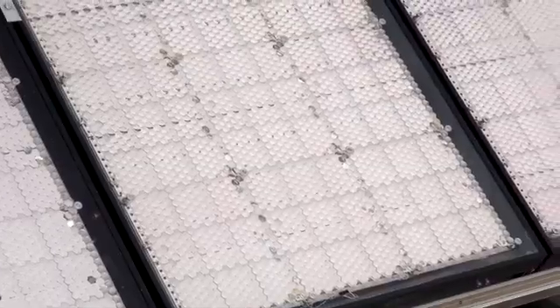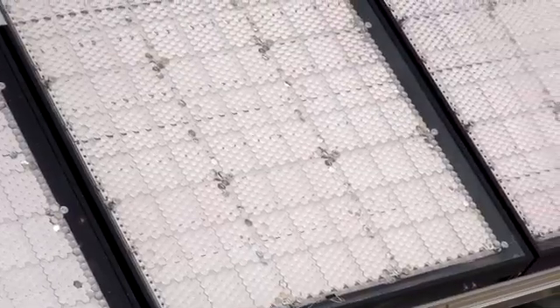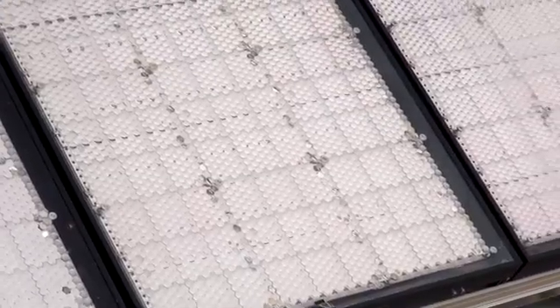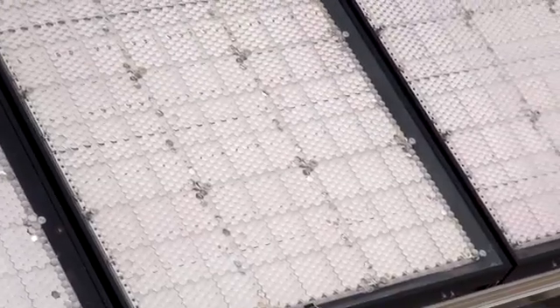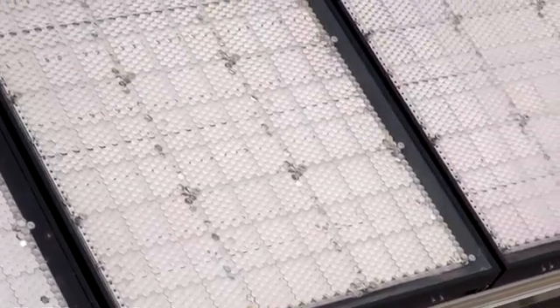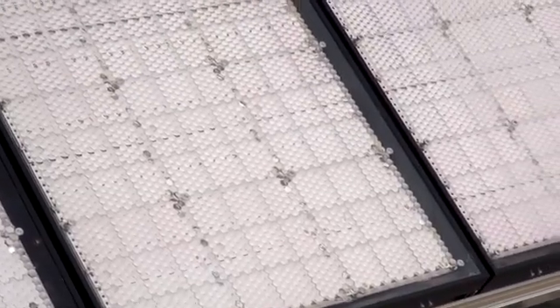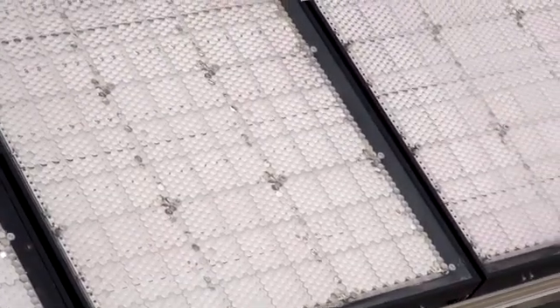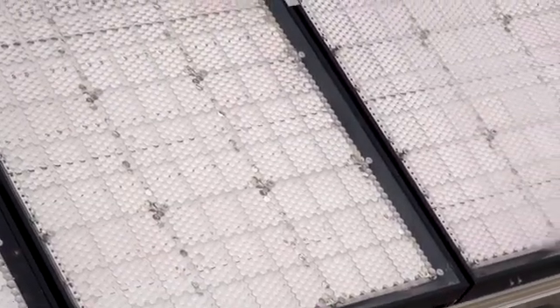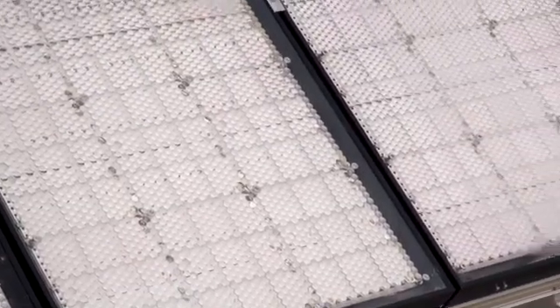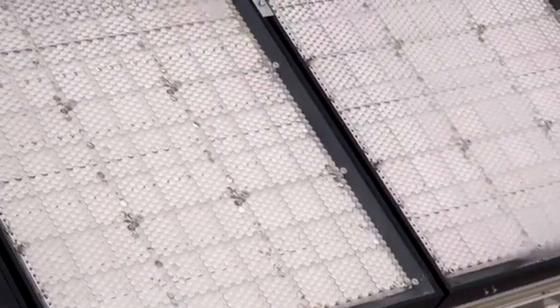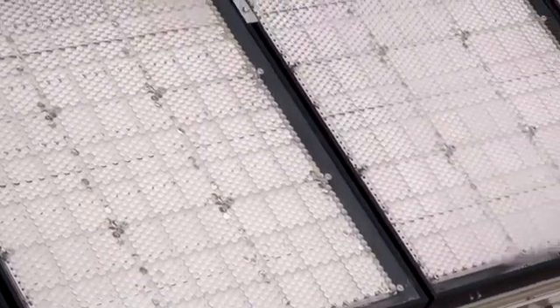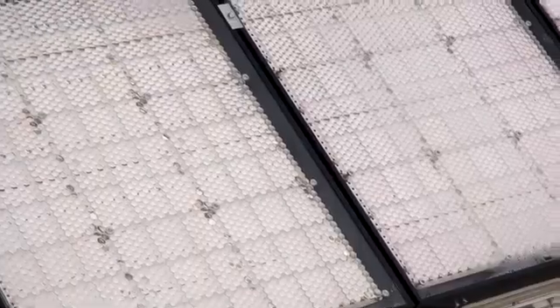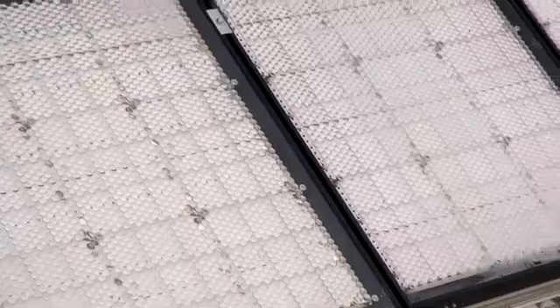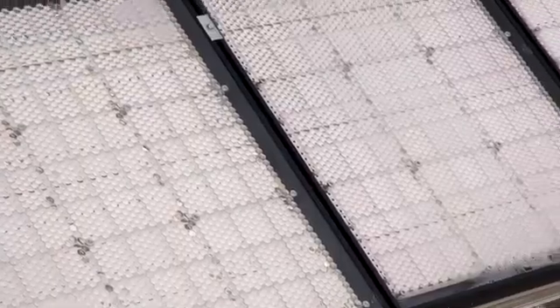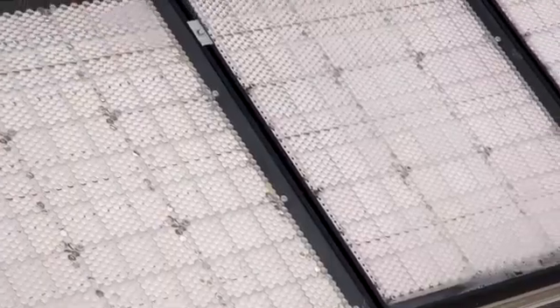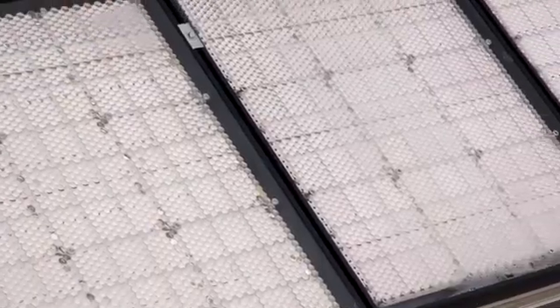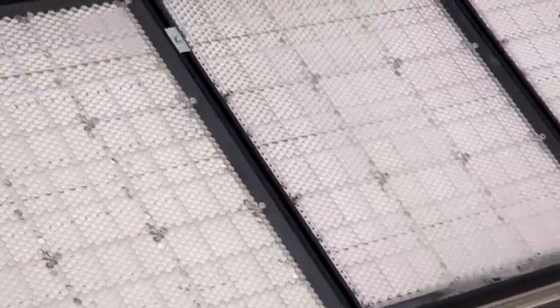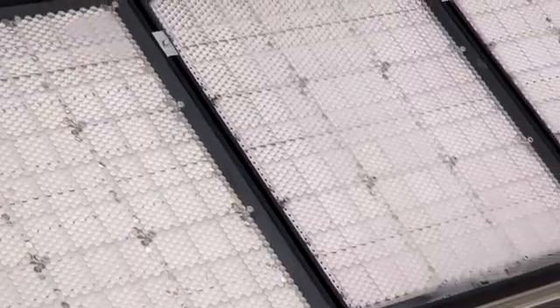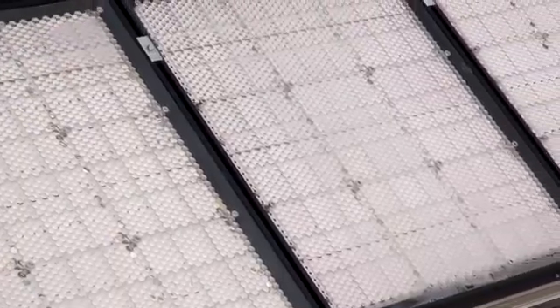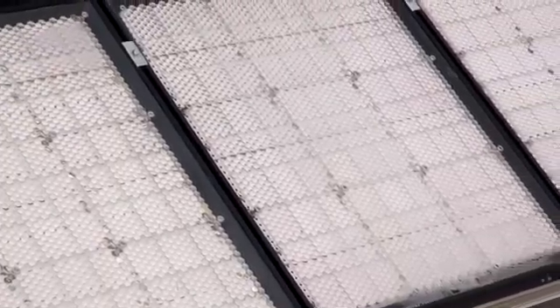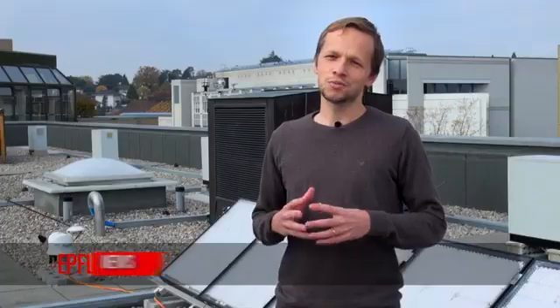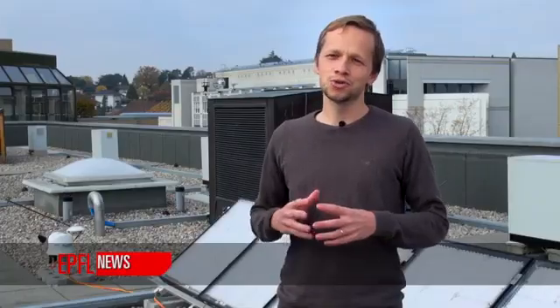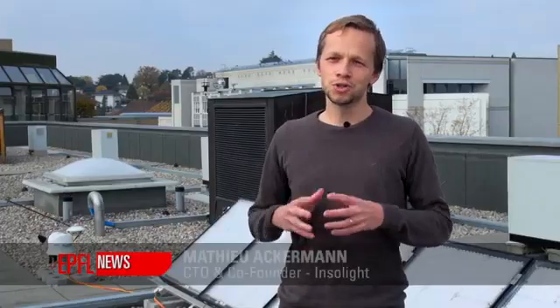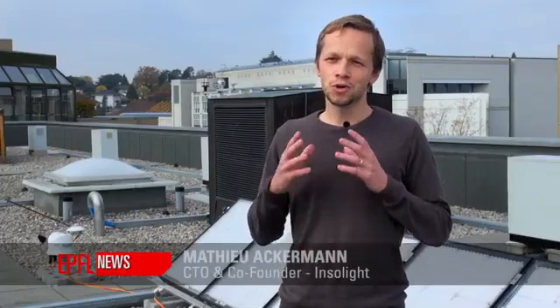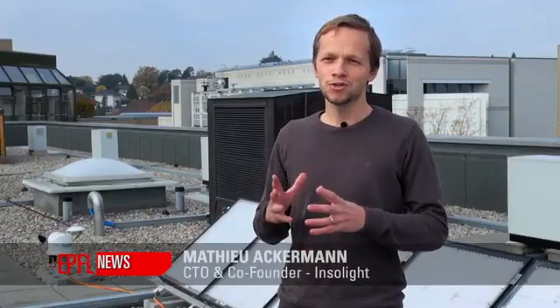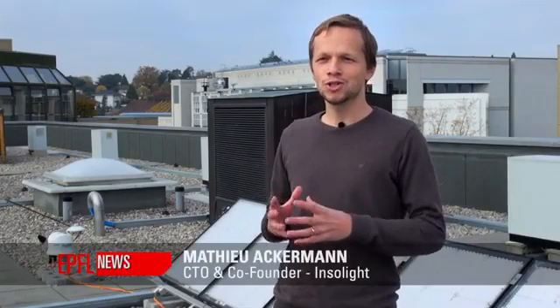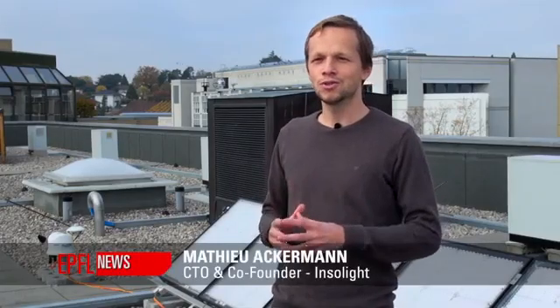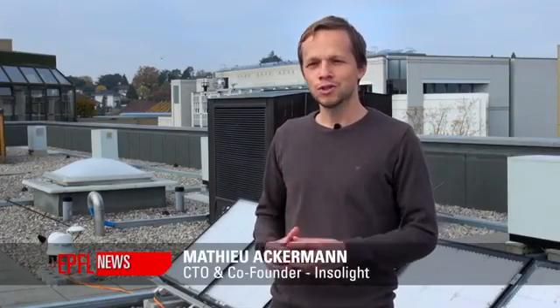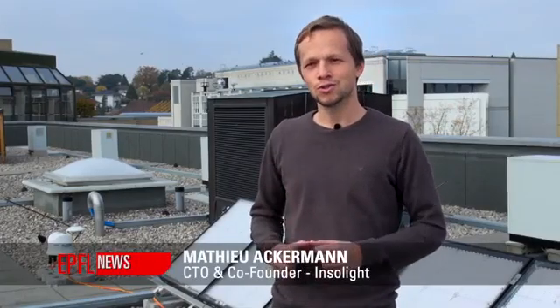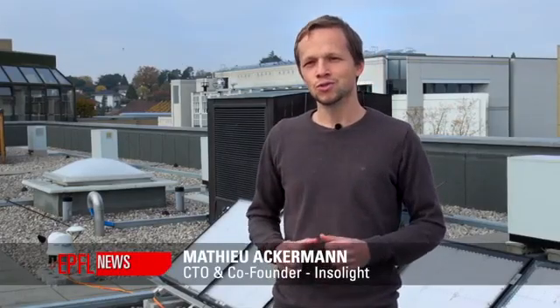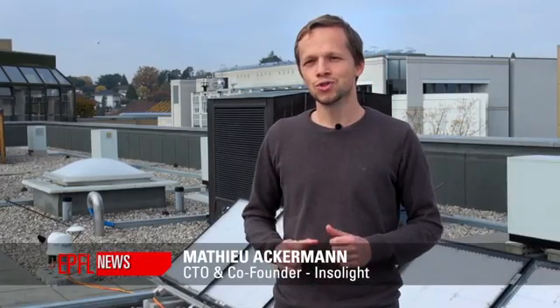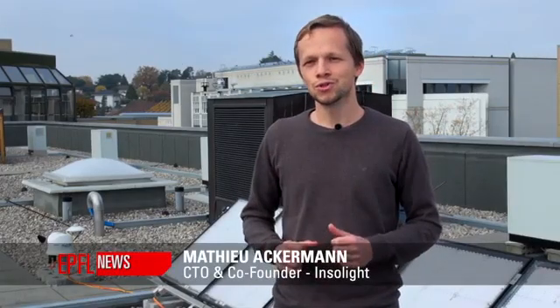Insulite is developing very high efficiency solar panels — solar panels that can produce much more energy than conventional solutions.